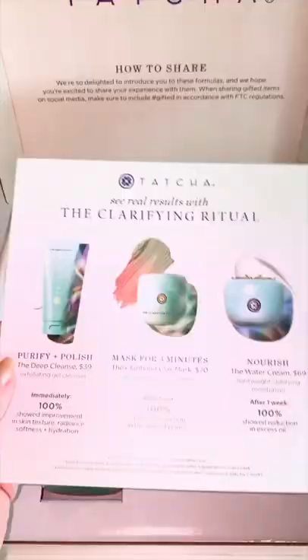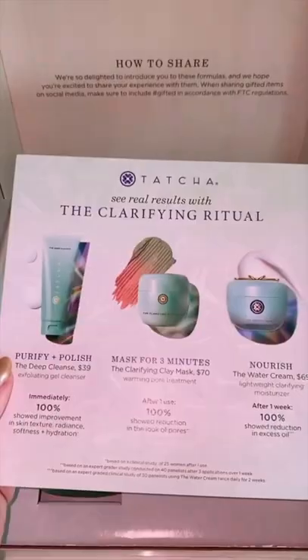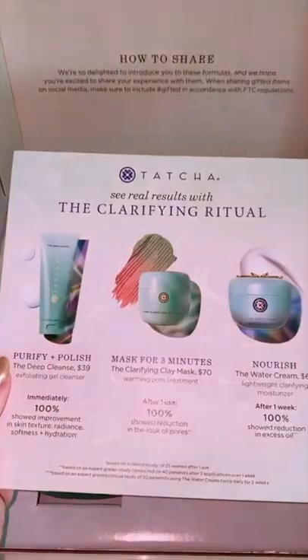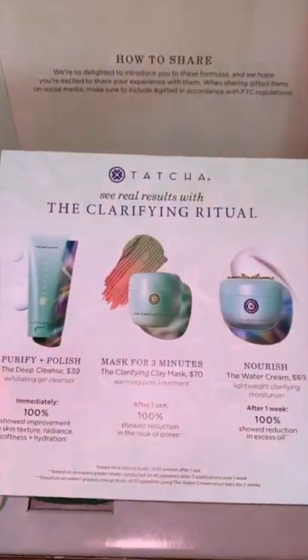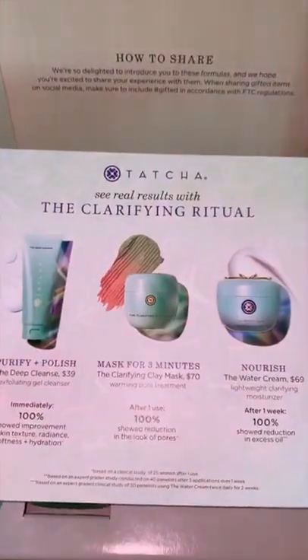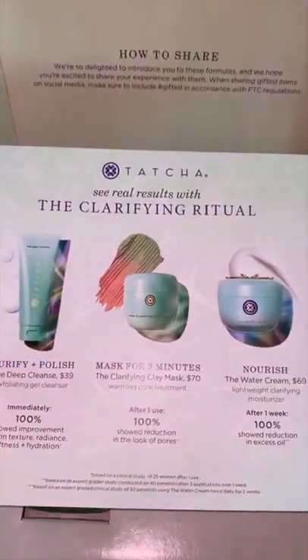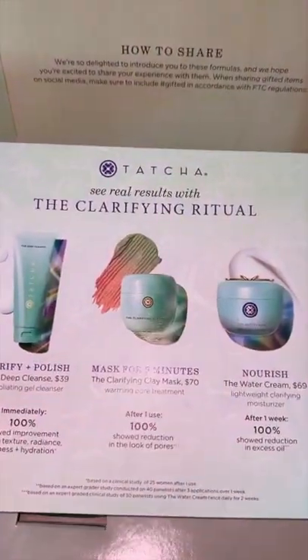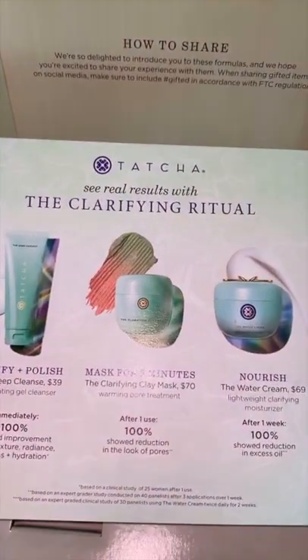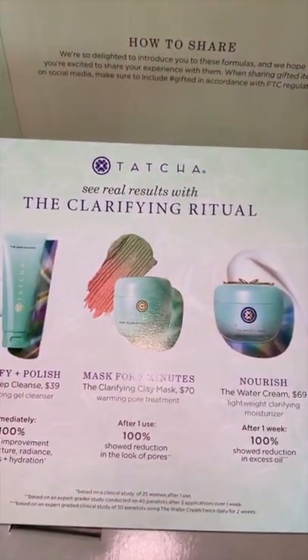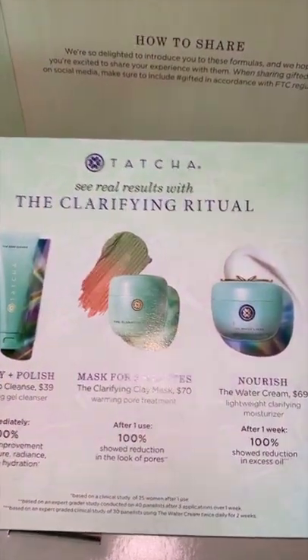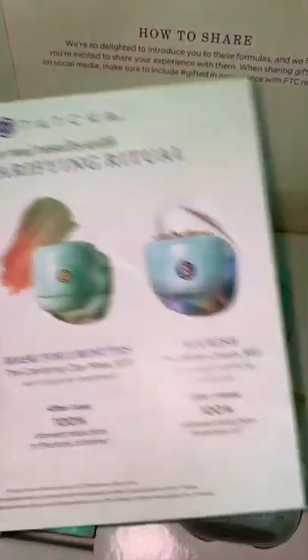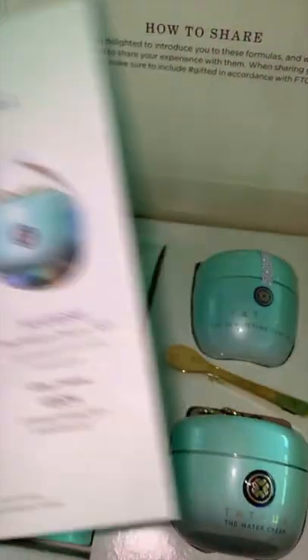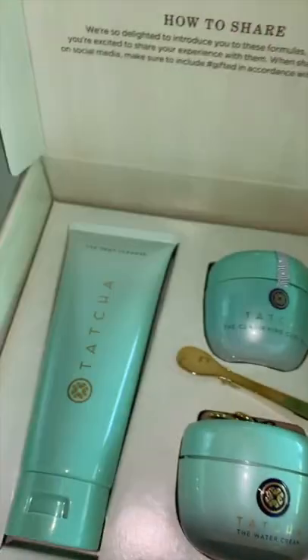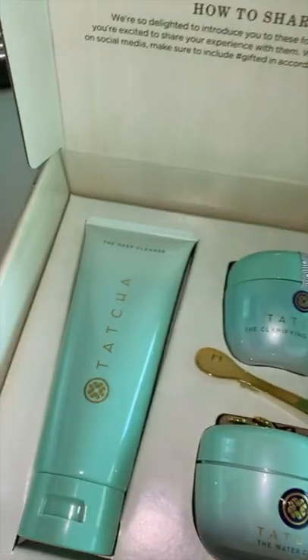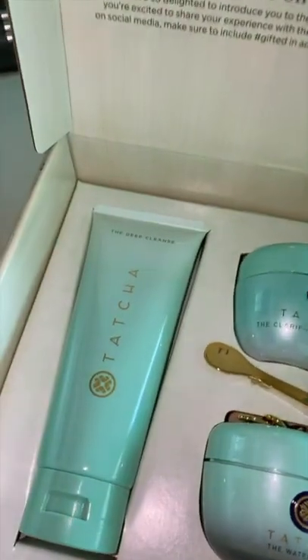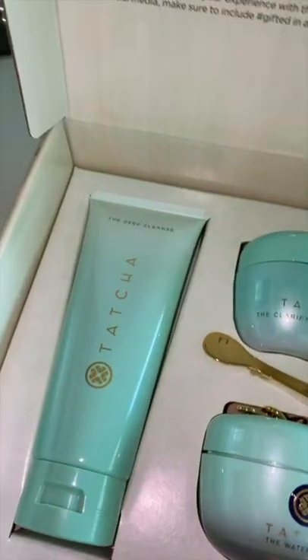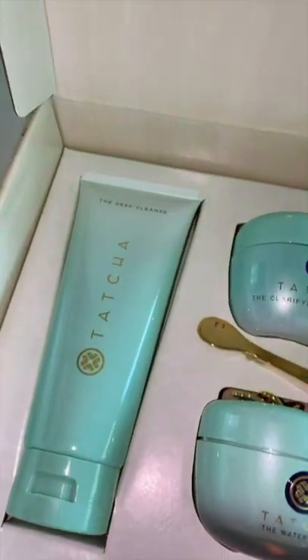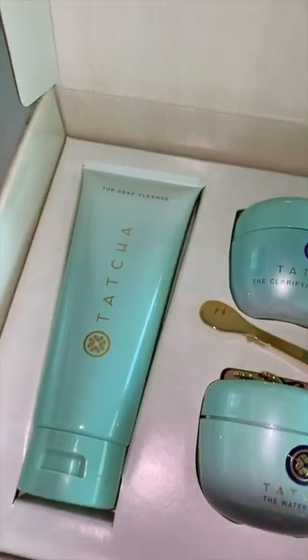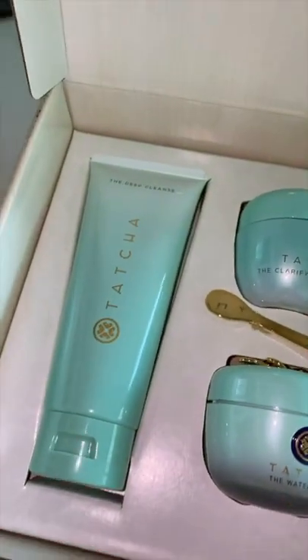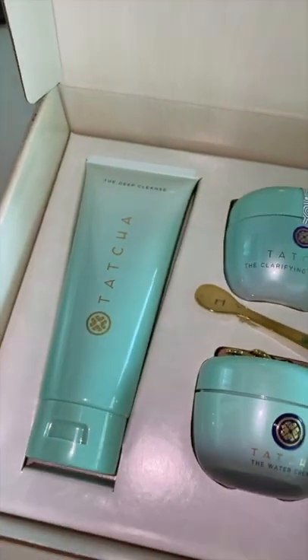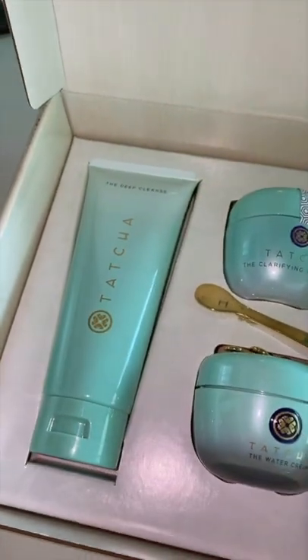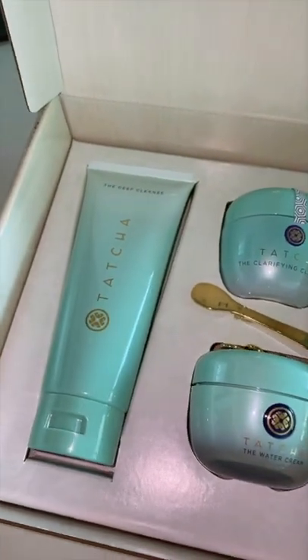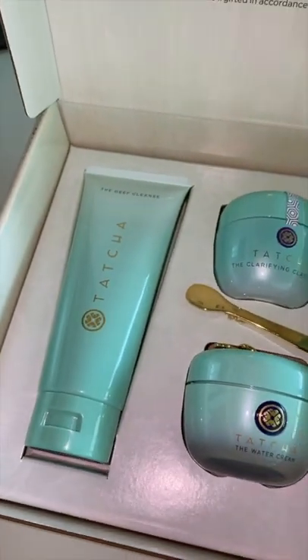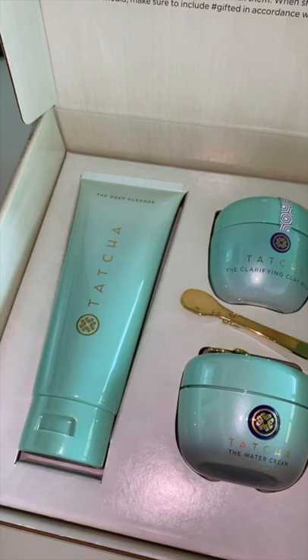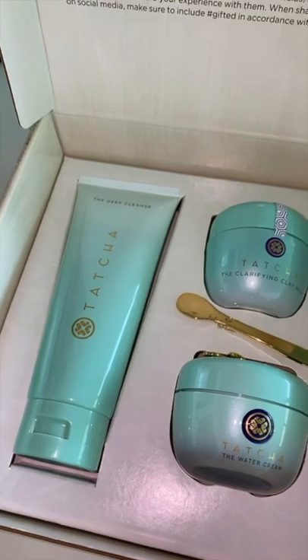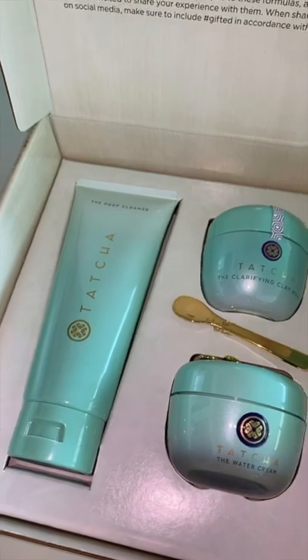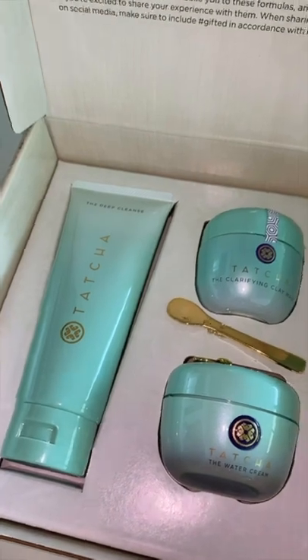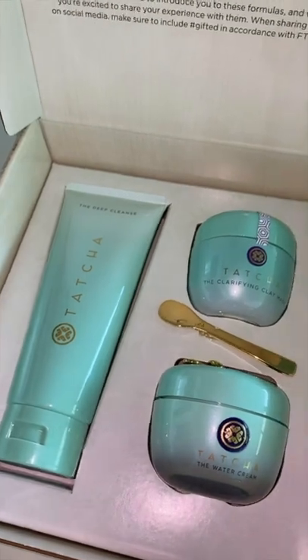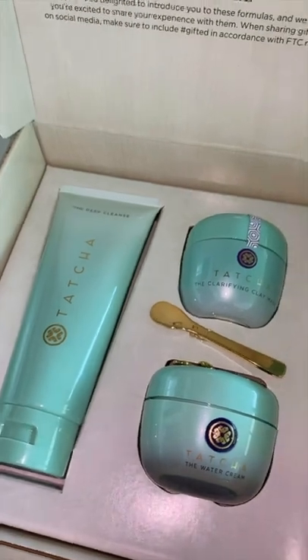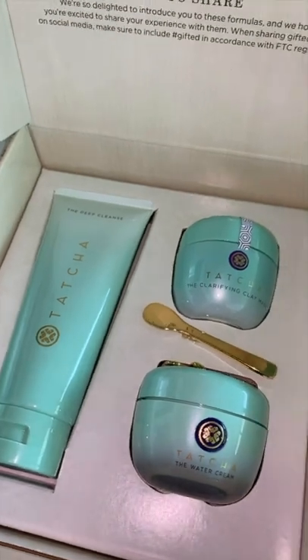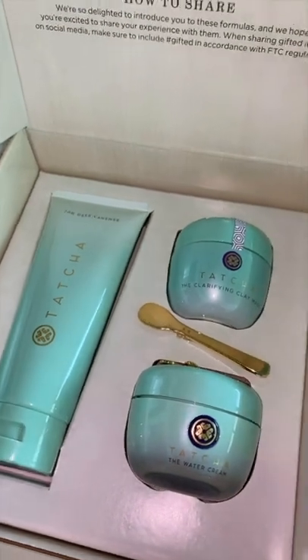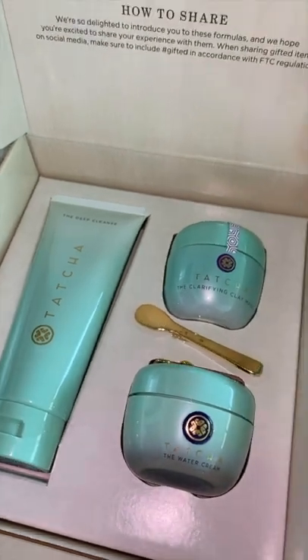Tatcha sent over some skincare products for clarifying the skin. If you haven't tried Tatcha, they have amazing skincare.